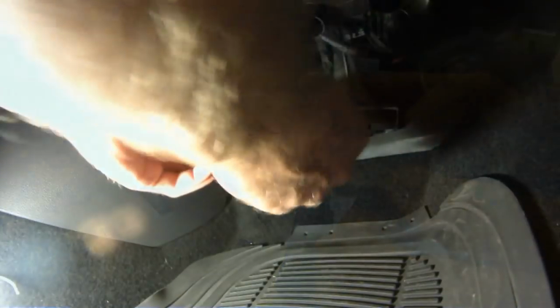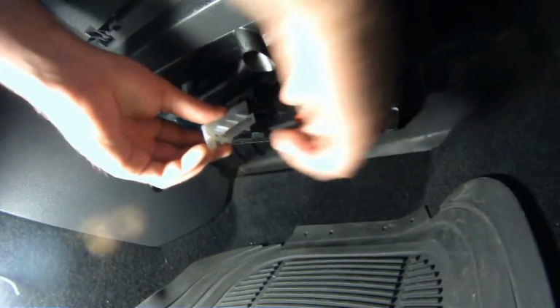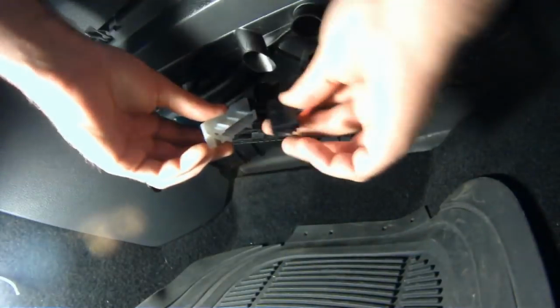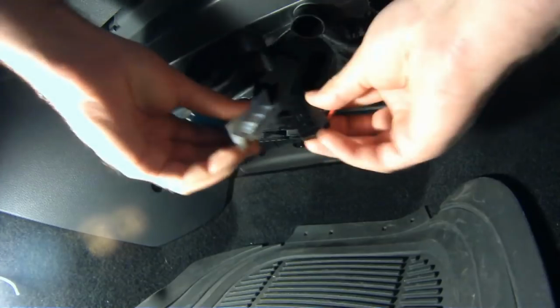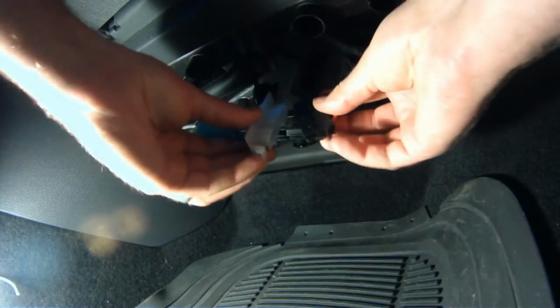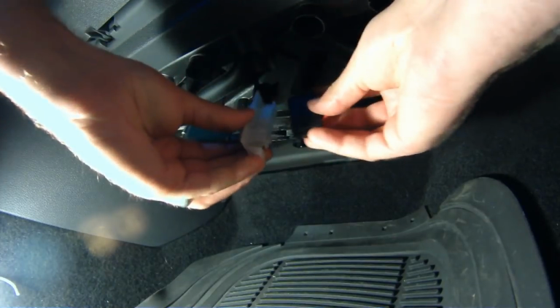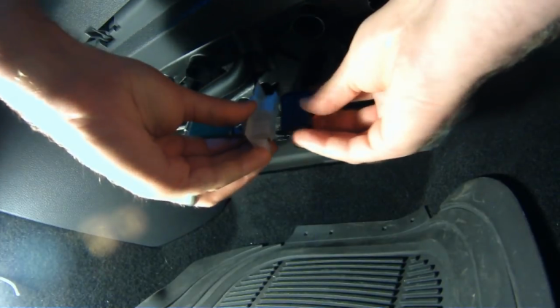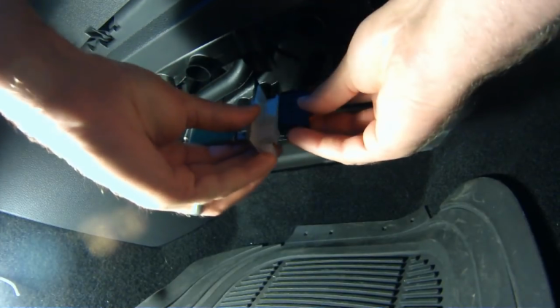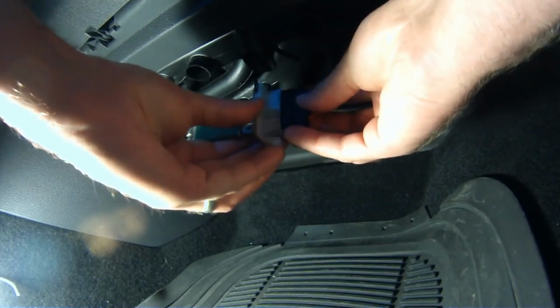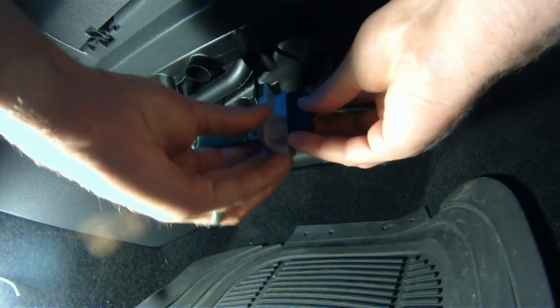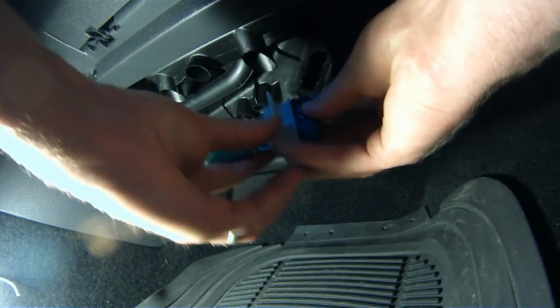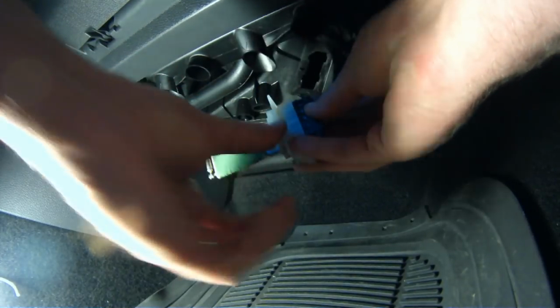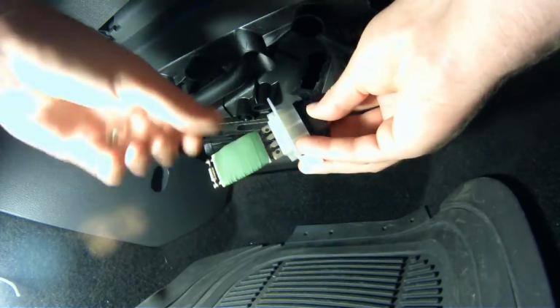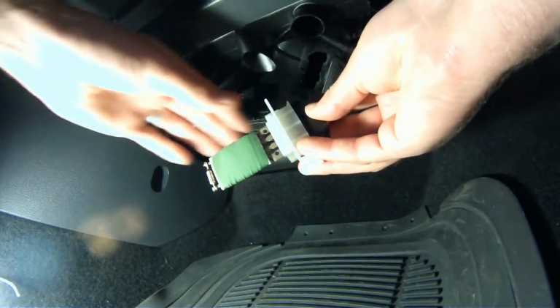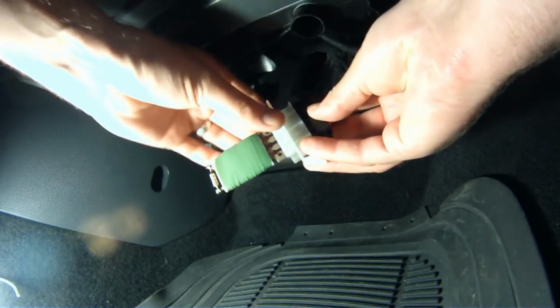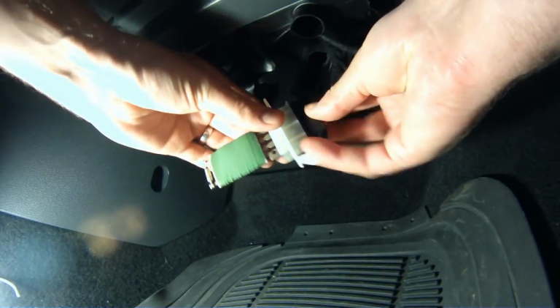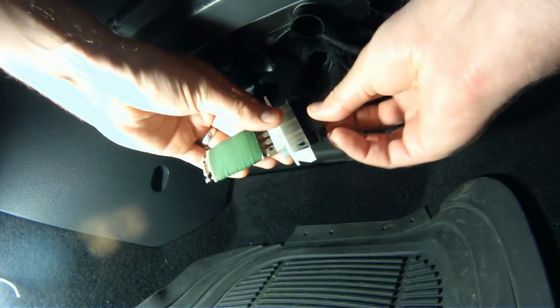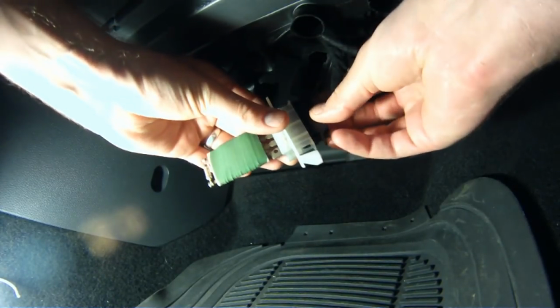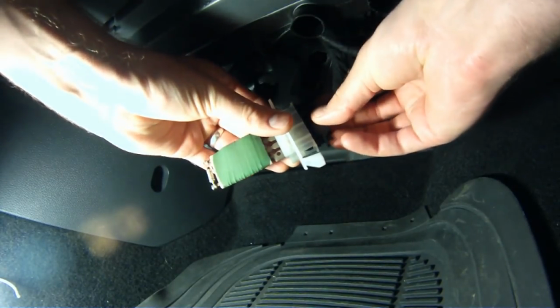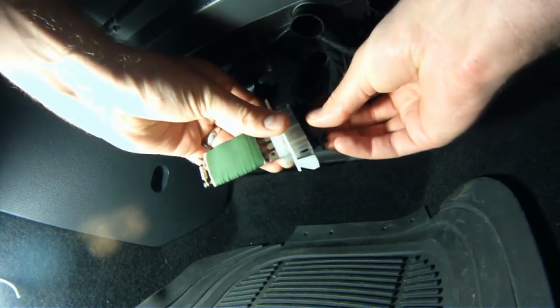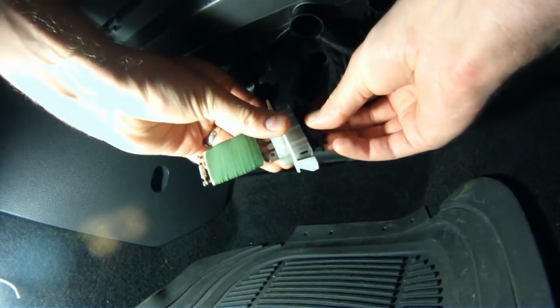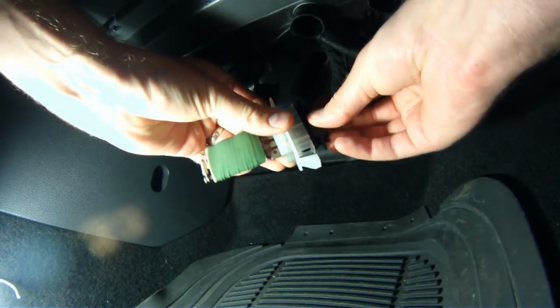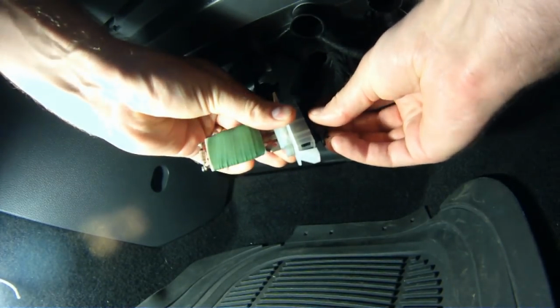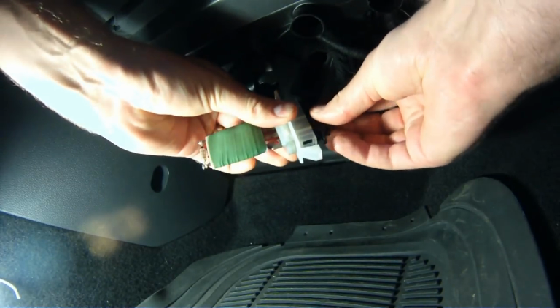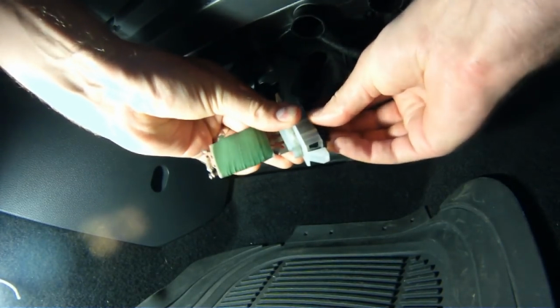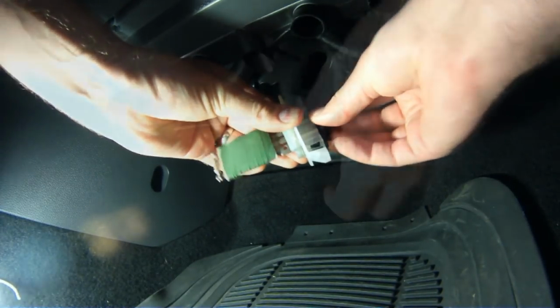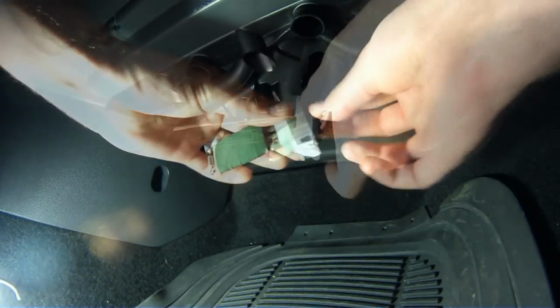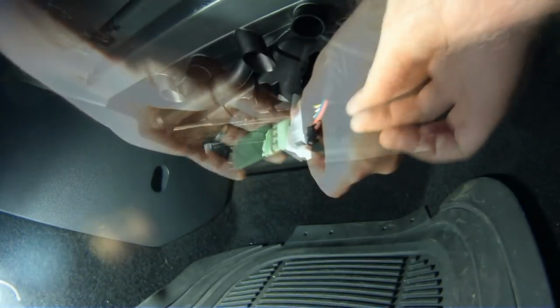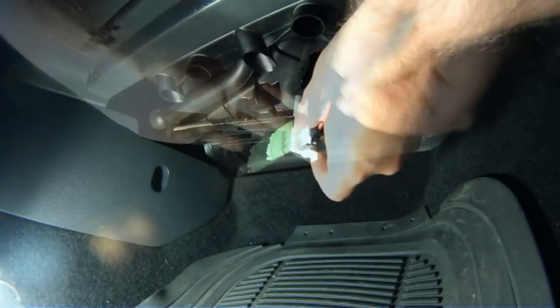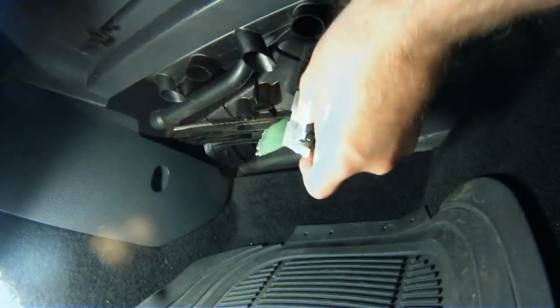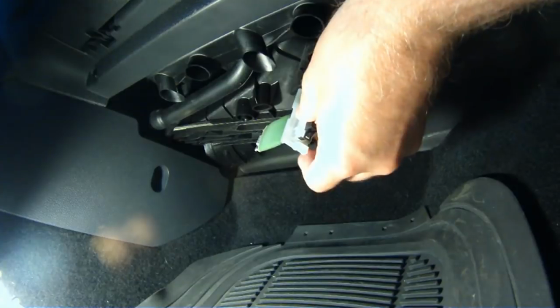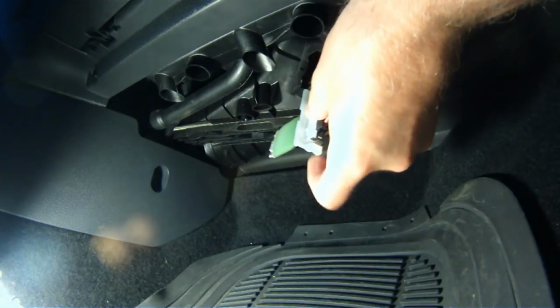Reattach the resistor to the harness and reinstall the resistor and you should be good to go.